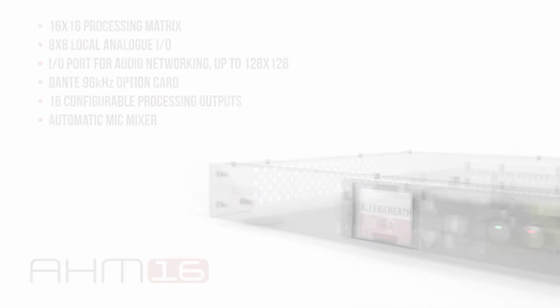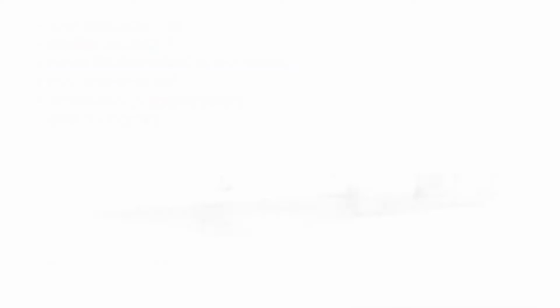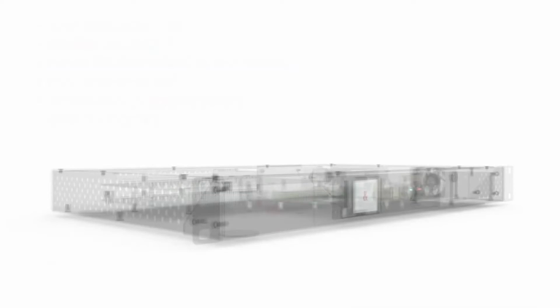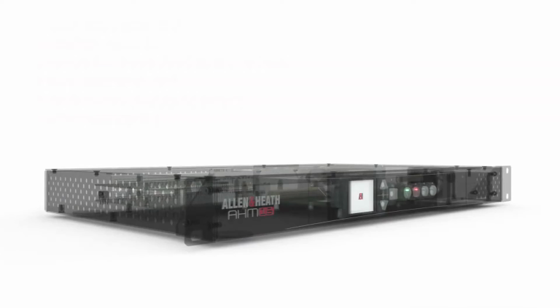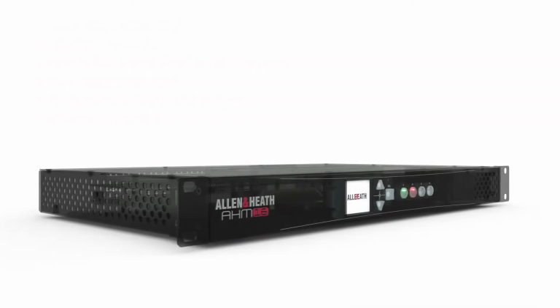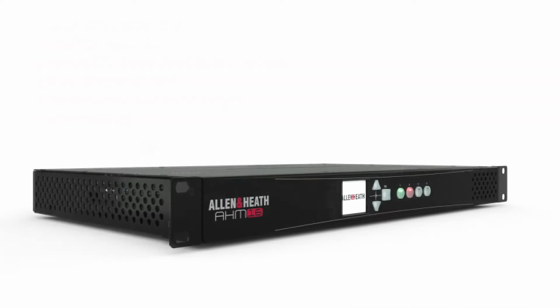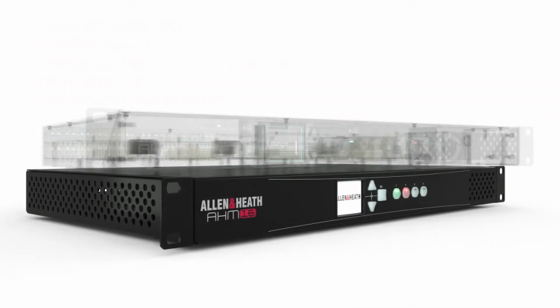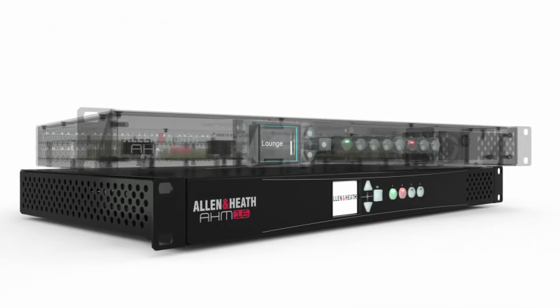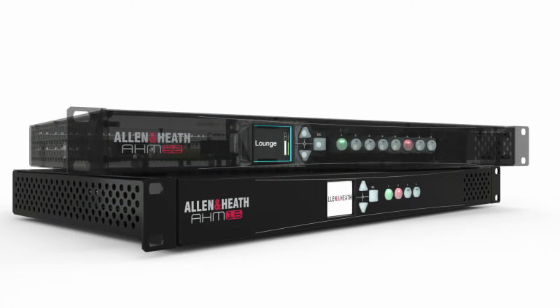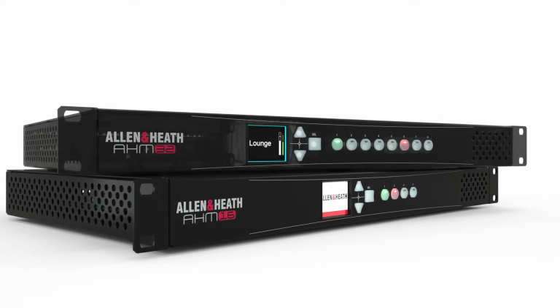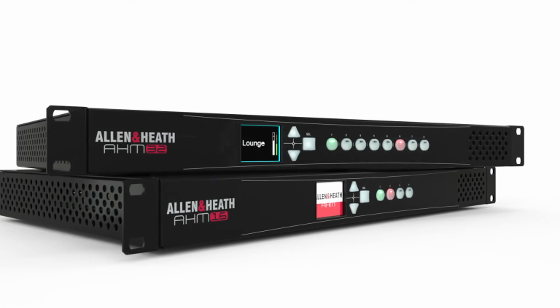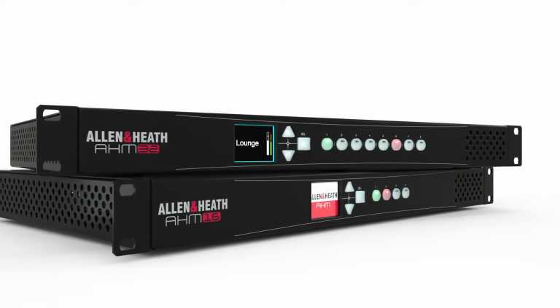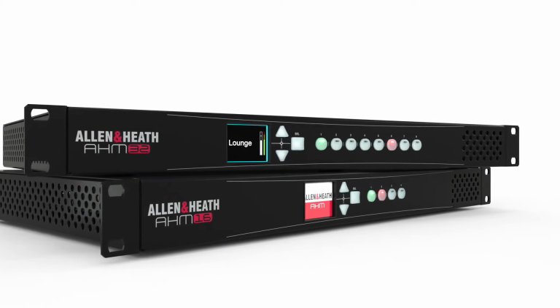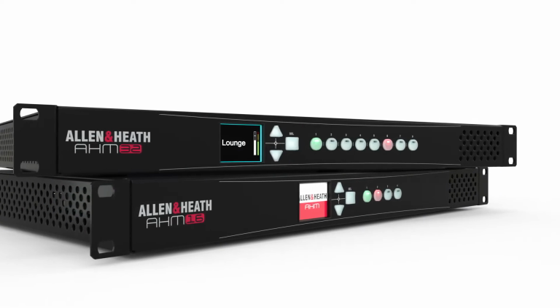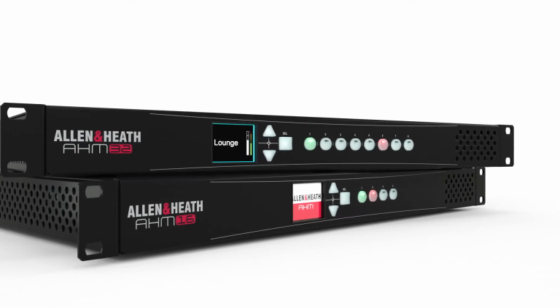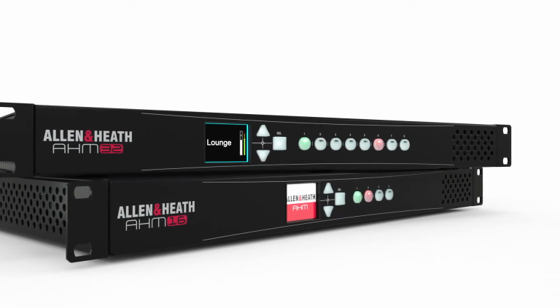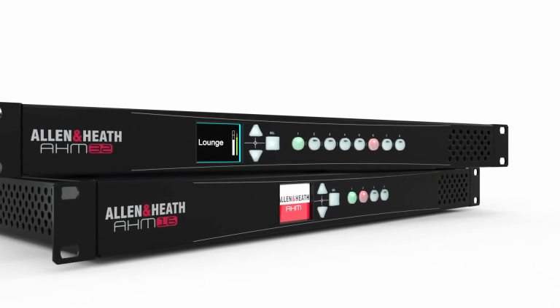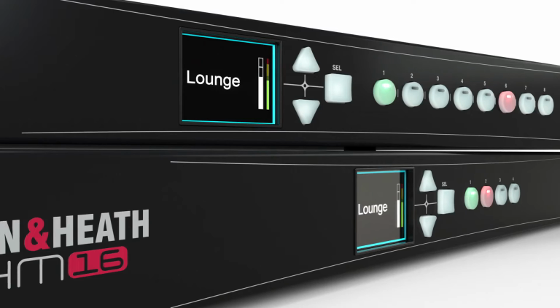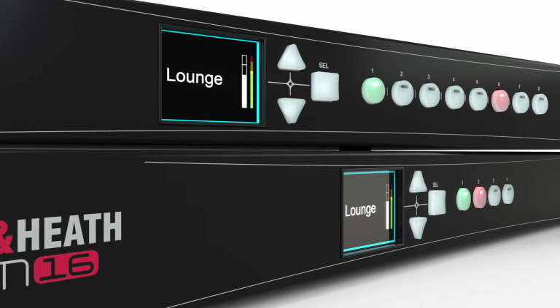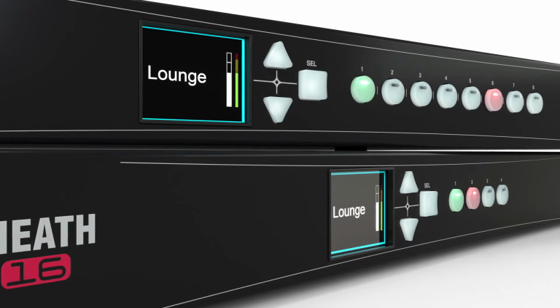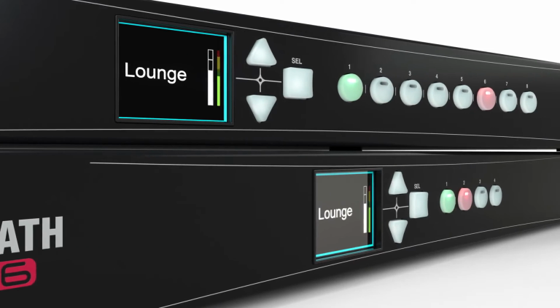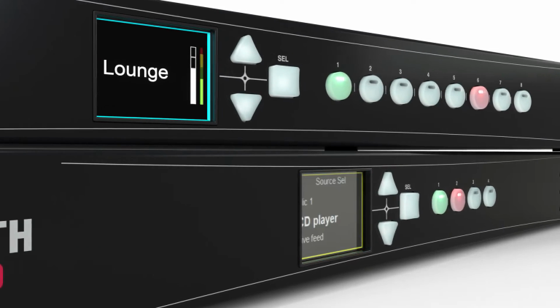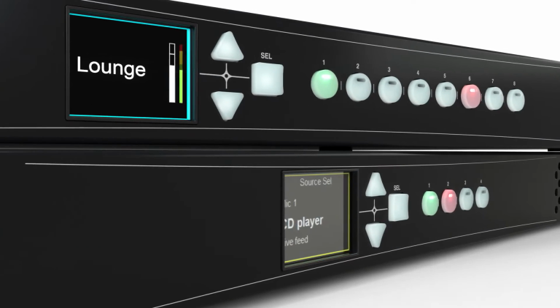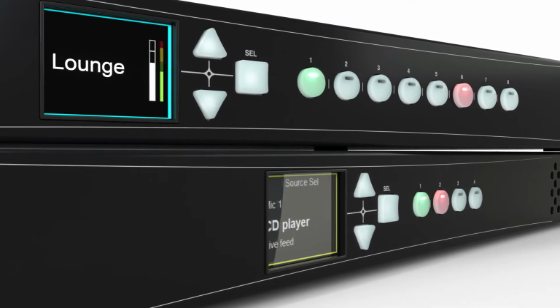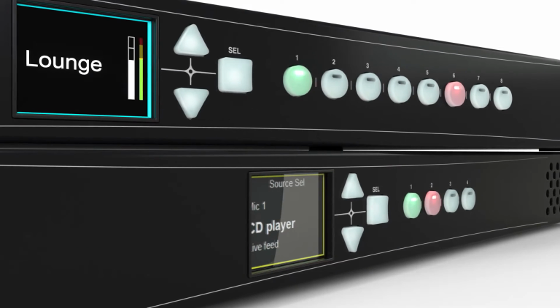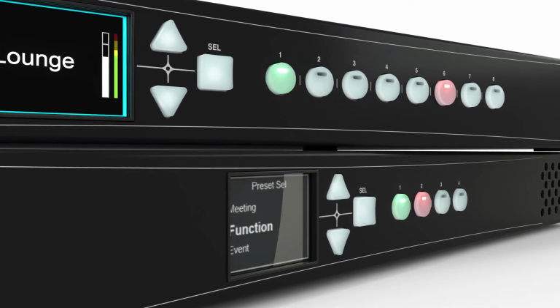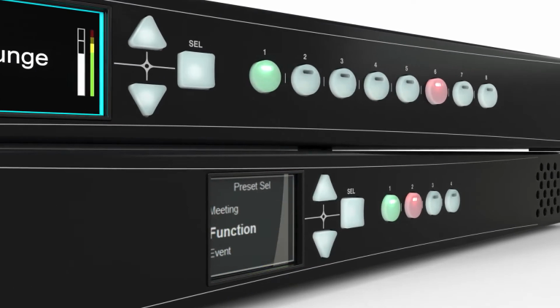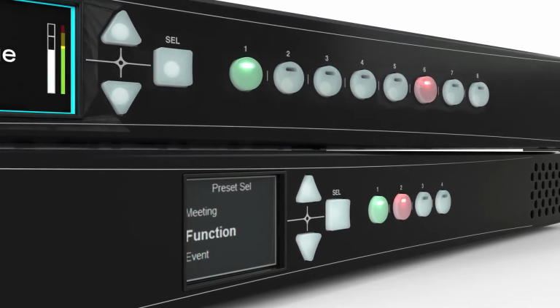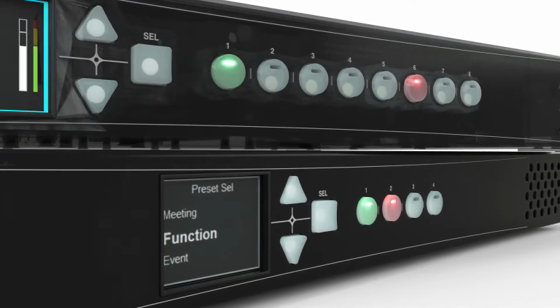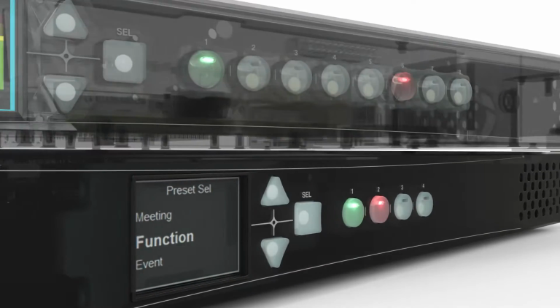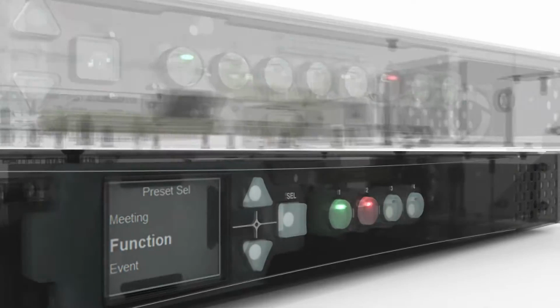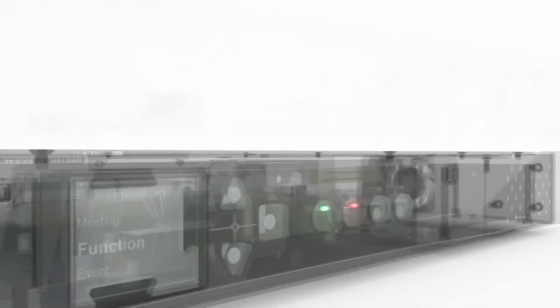Both feature a front panel LCD display and programmable soft keys for volume control, source or preset selection, and more.